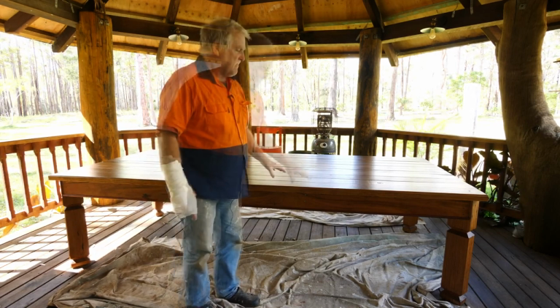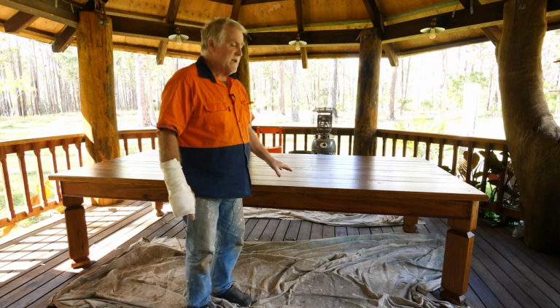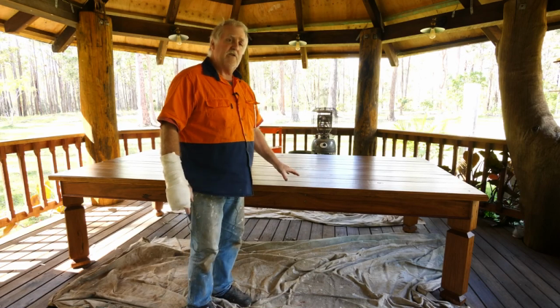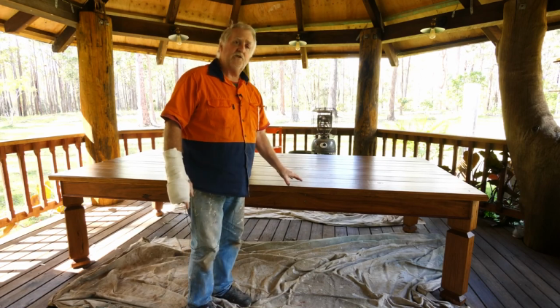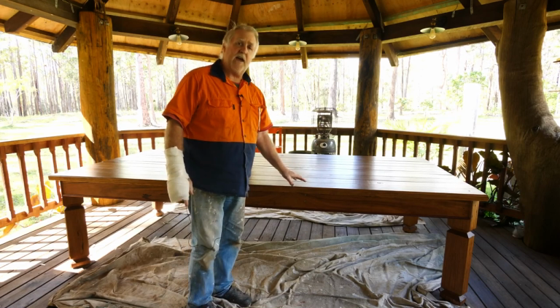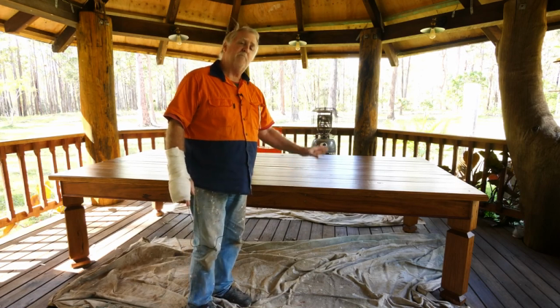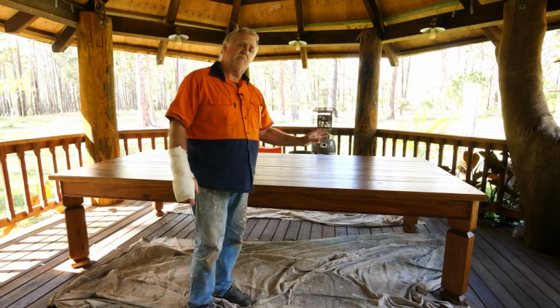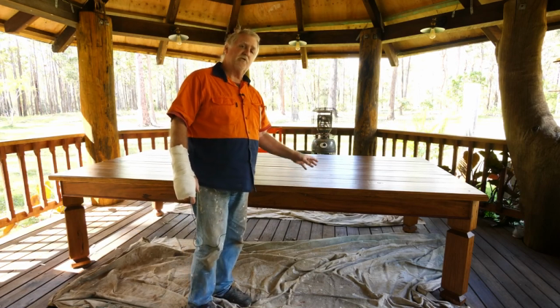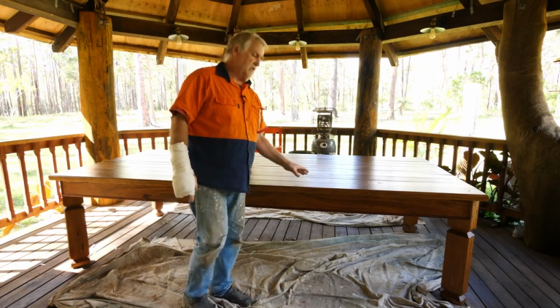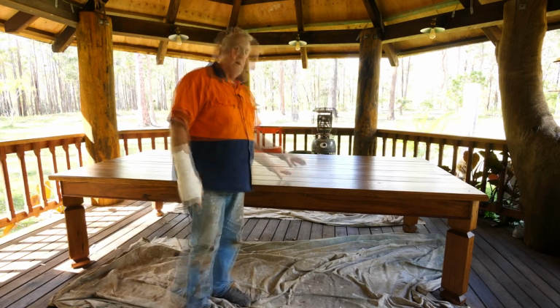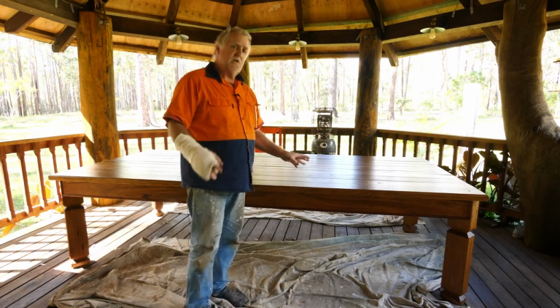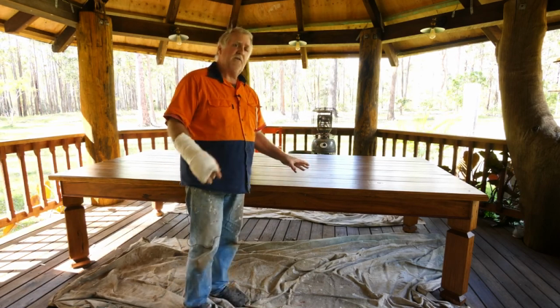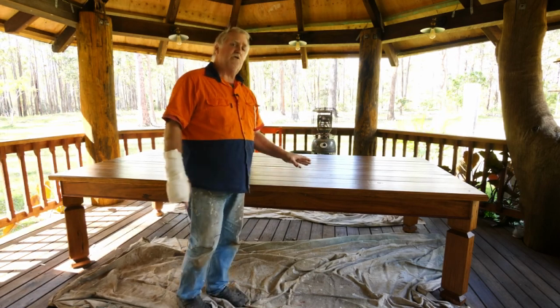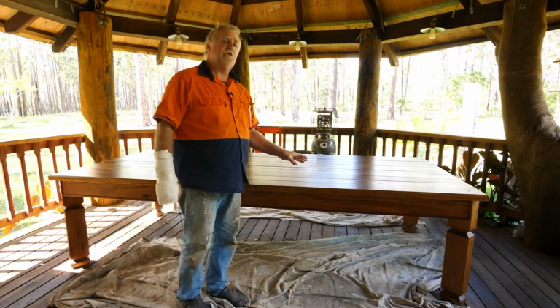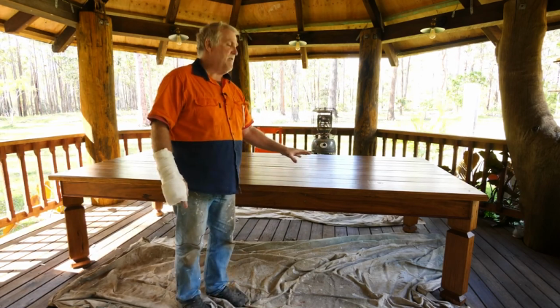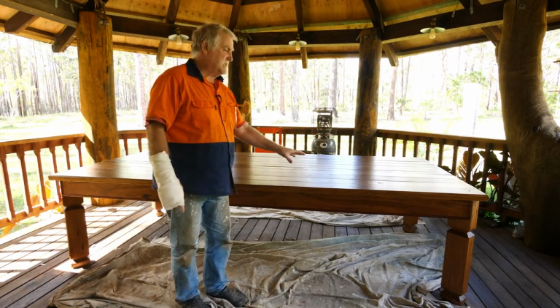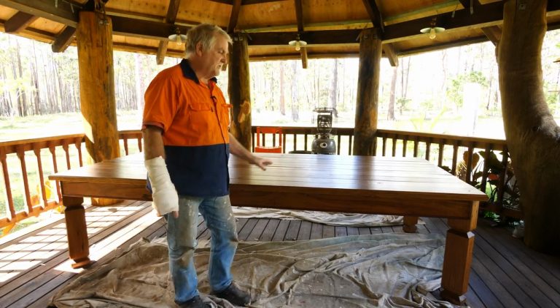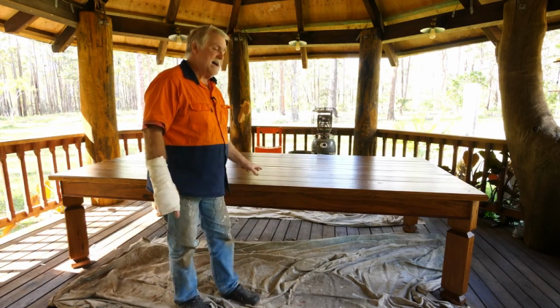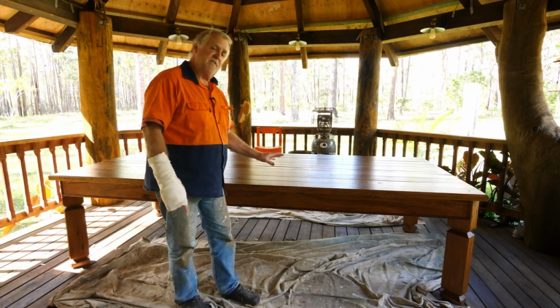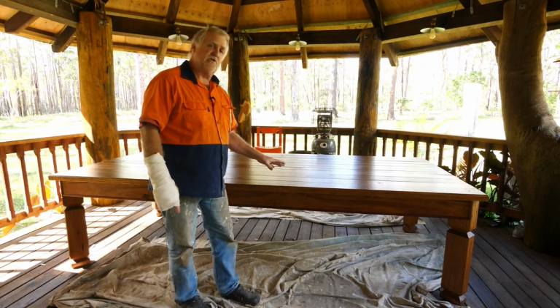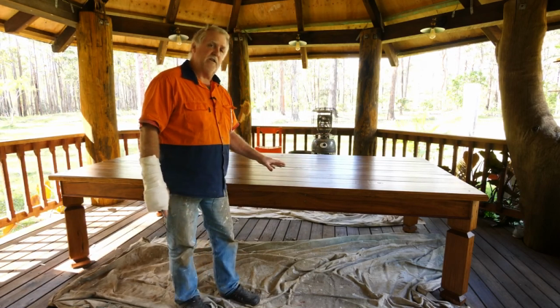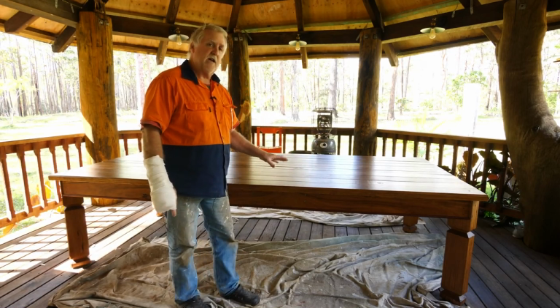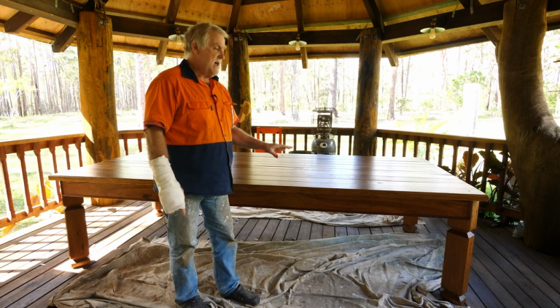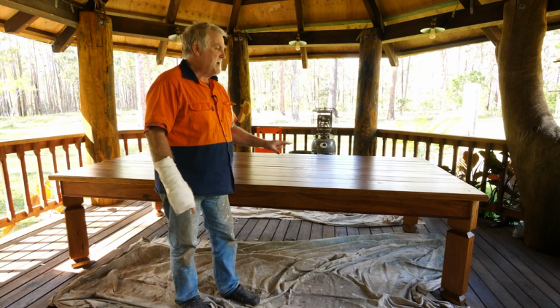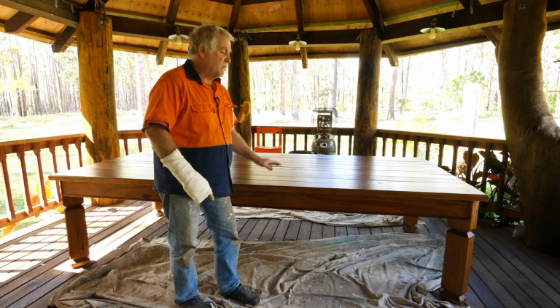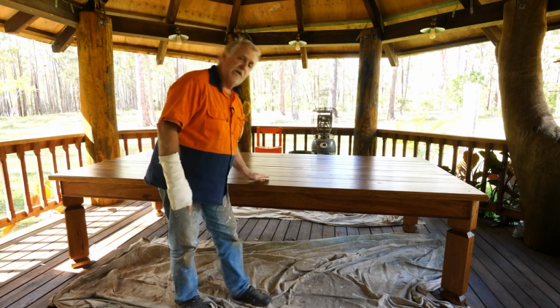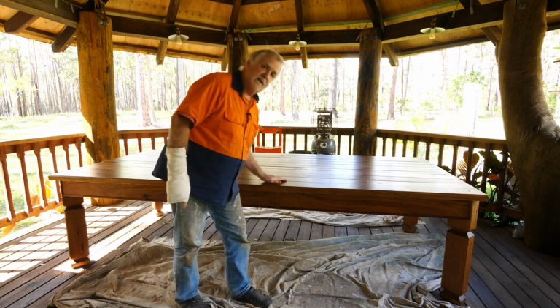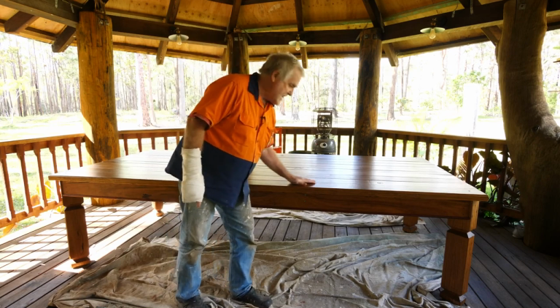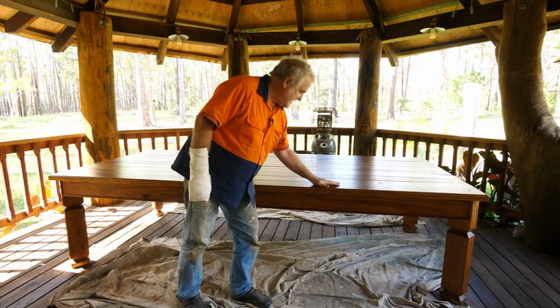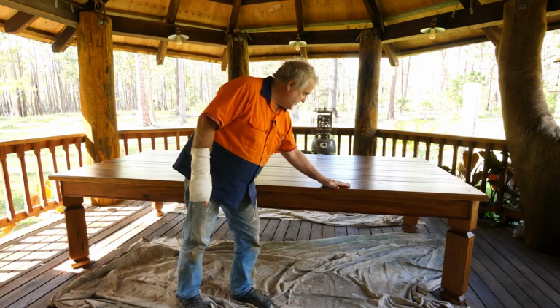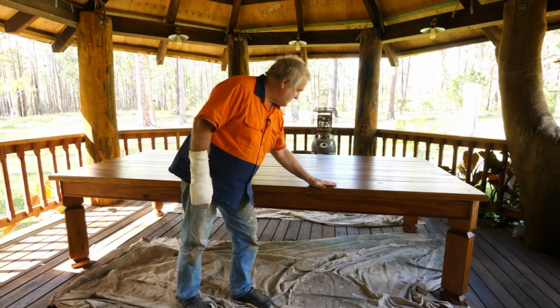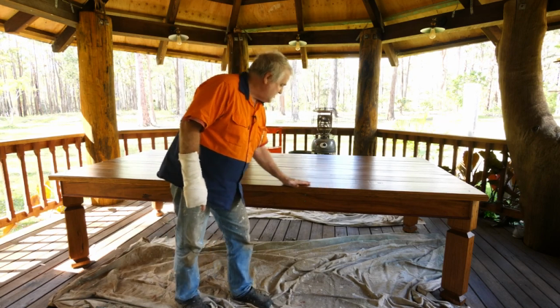I gave it a good sand and I put a first coat. So this video is just showing you how I've actually put the last finish on there and make it really nice and smooth.